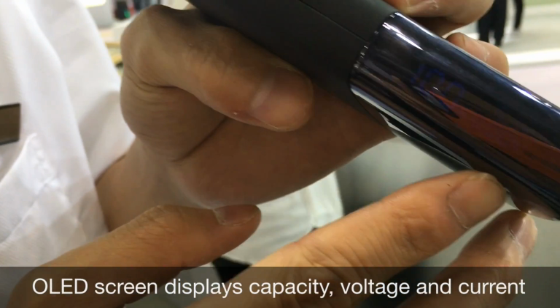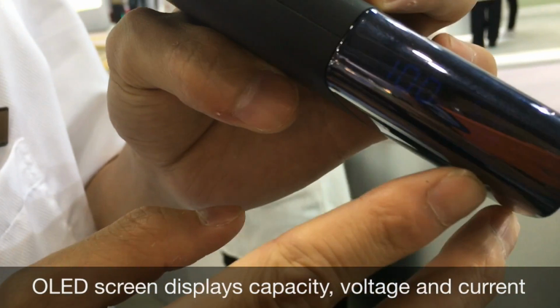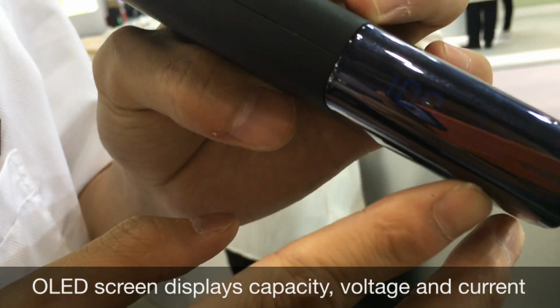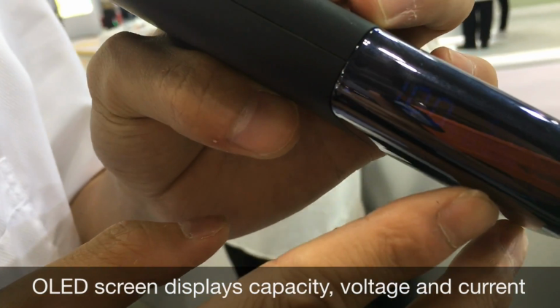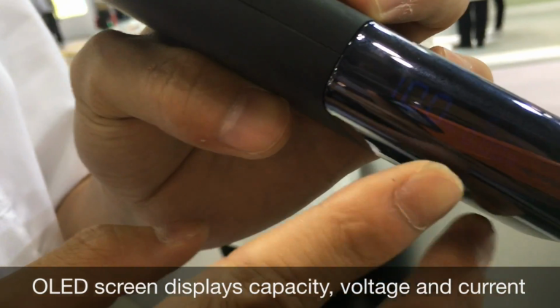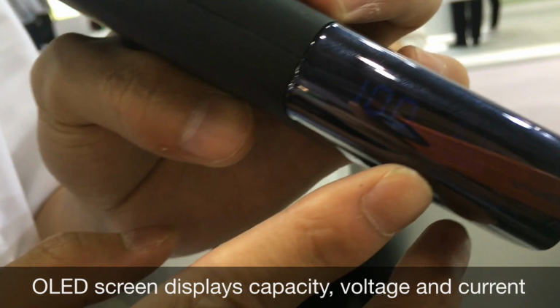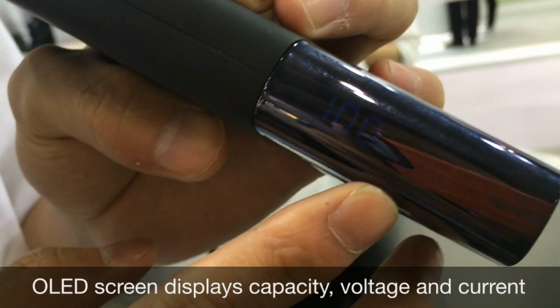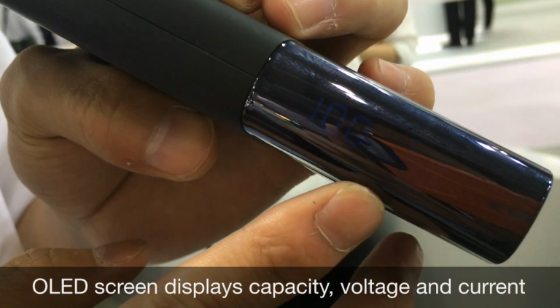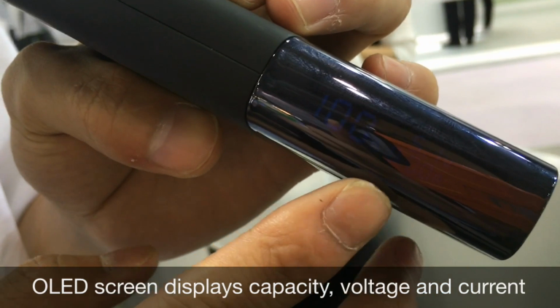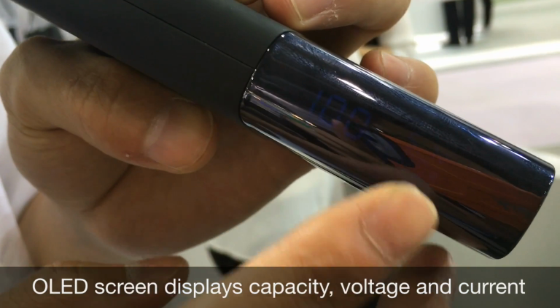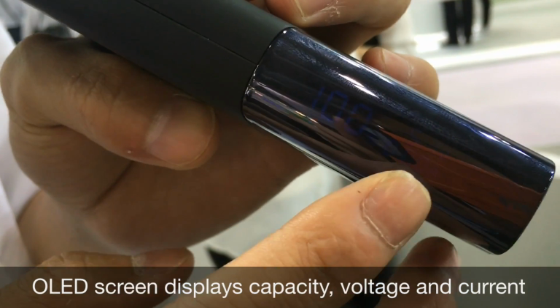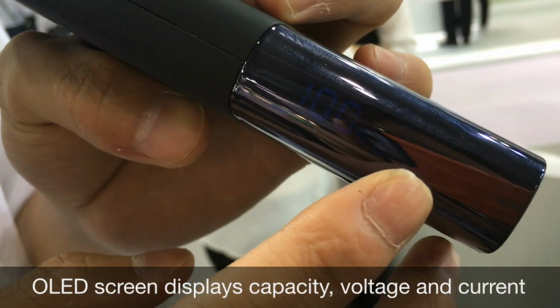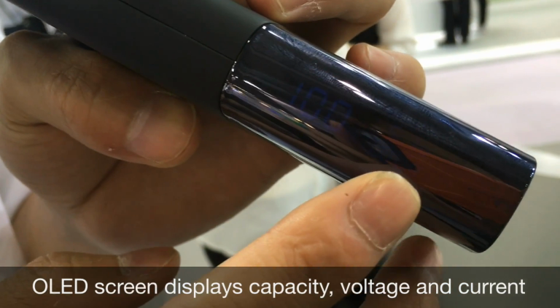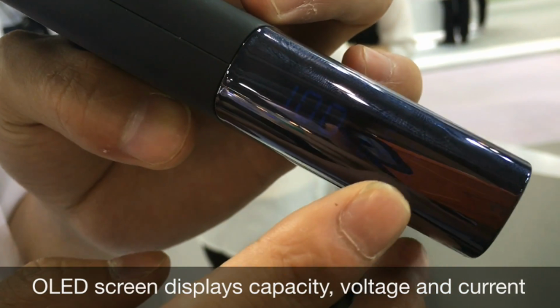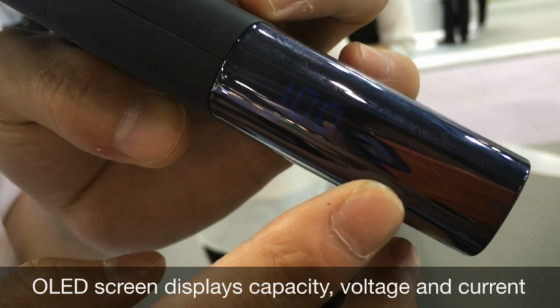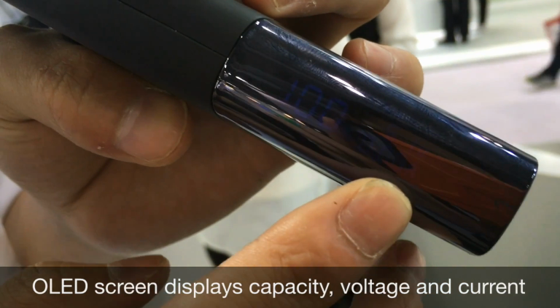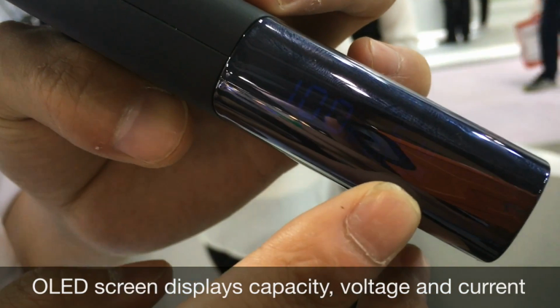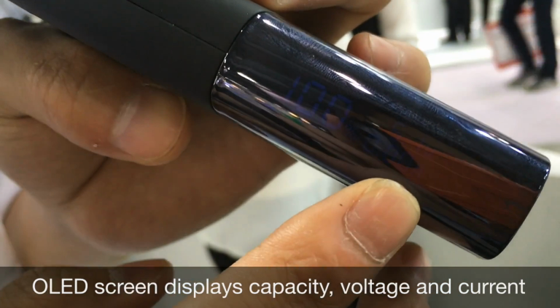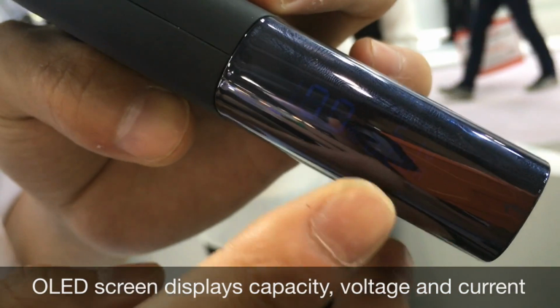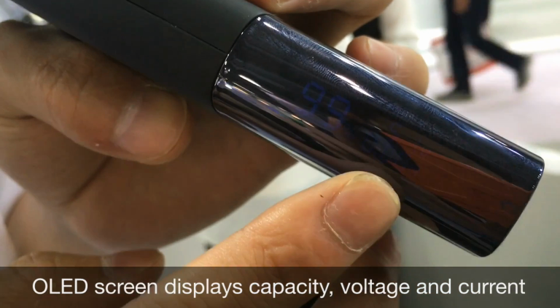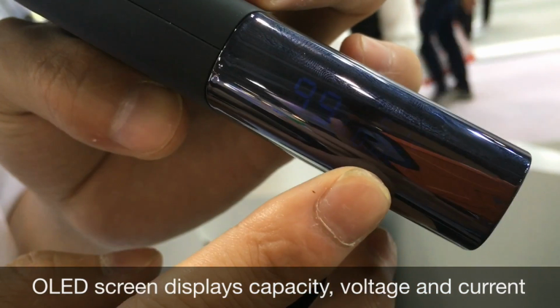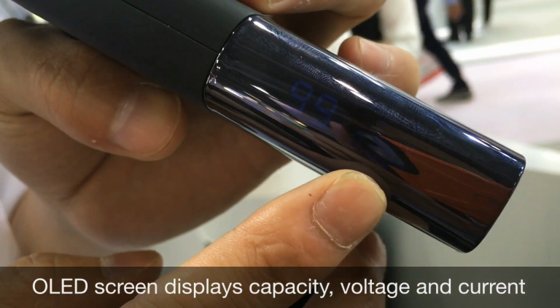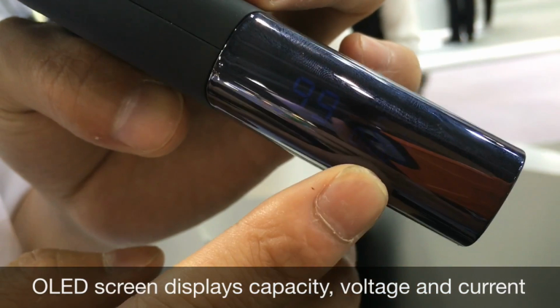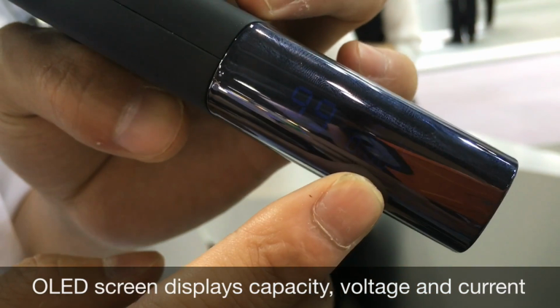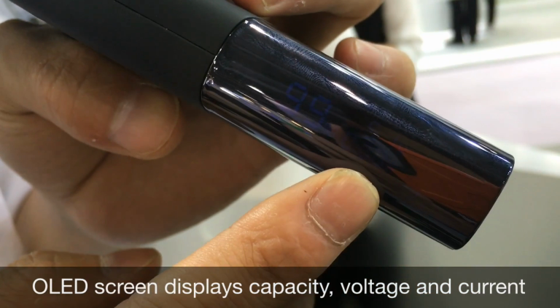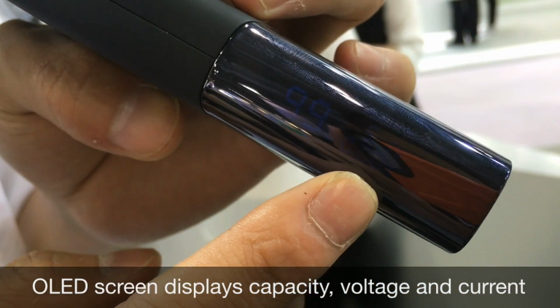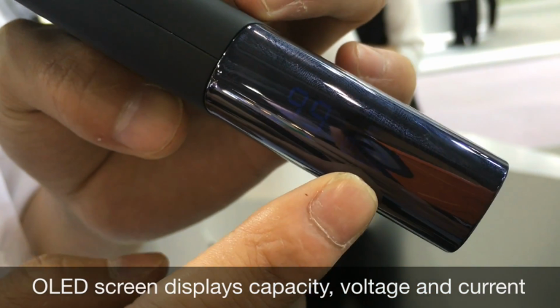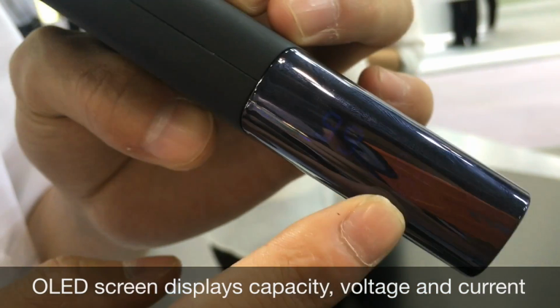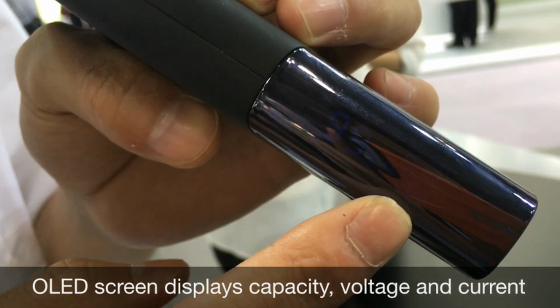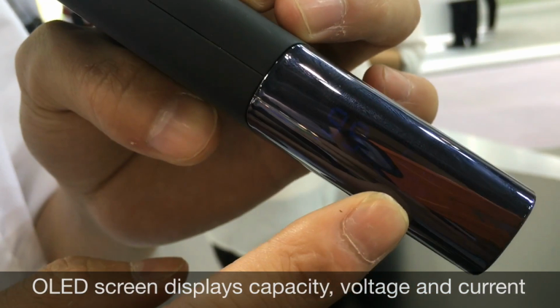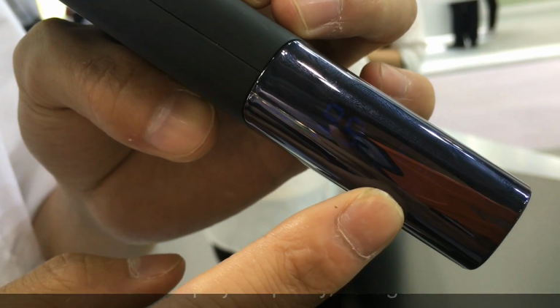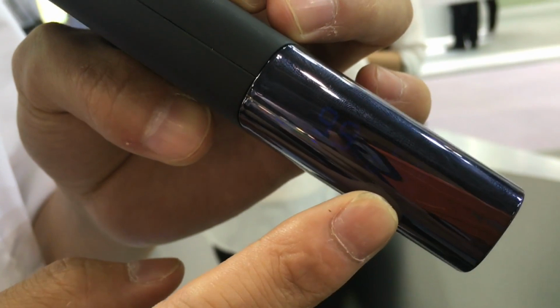You can see the current and the voltage in real time on the OLED screen.